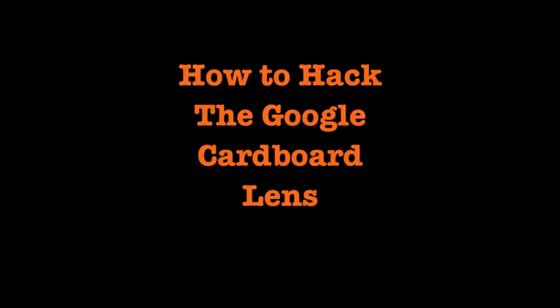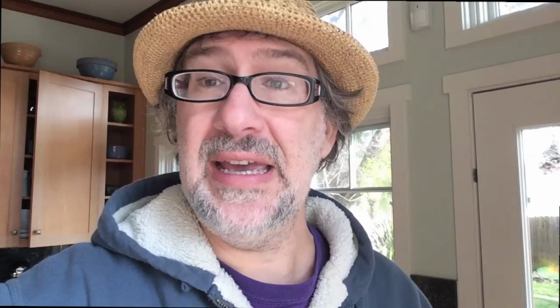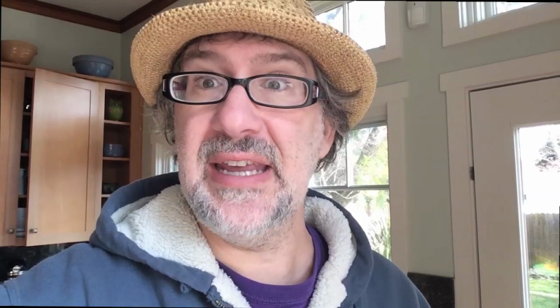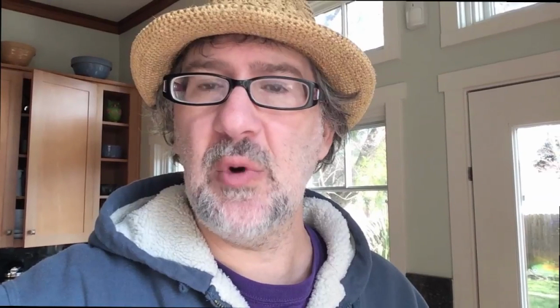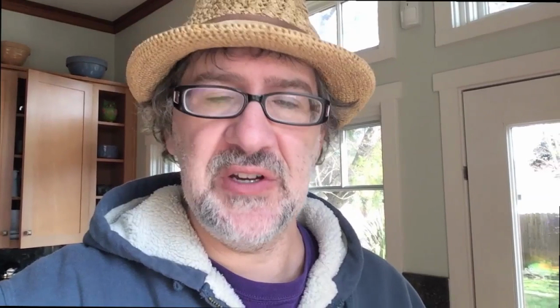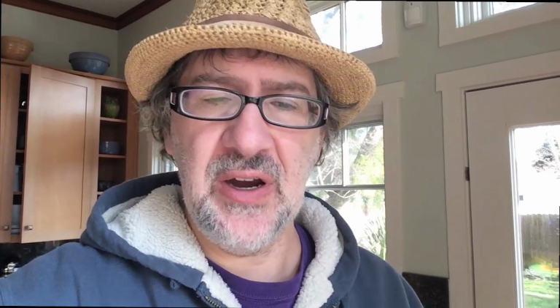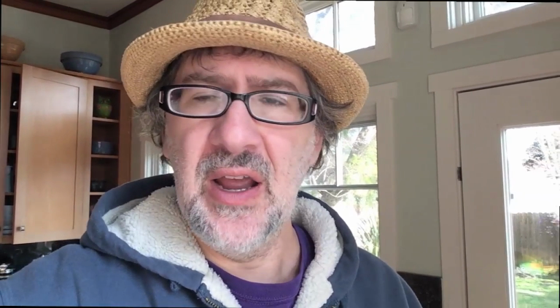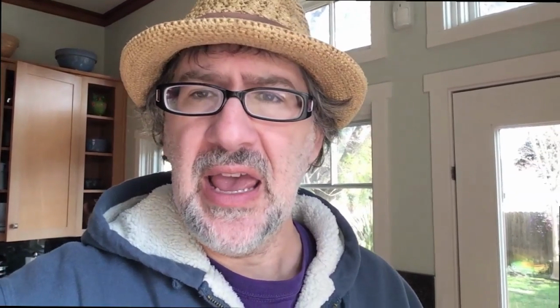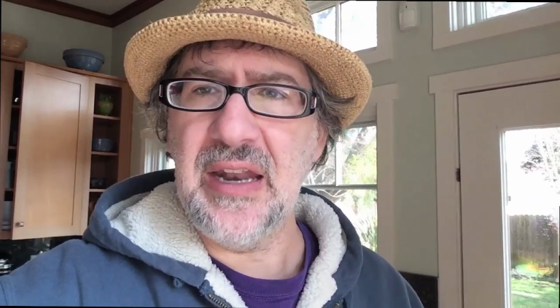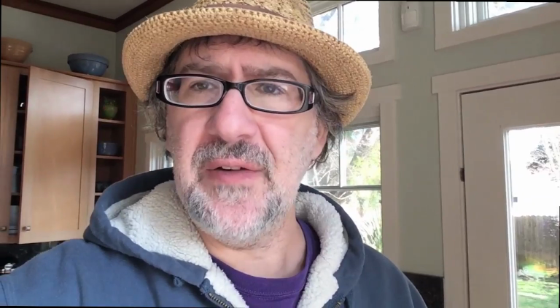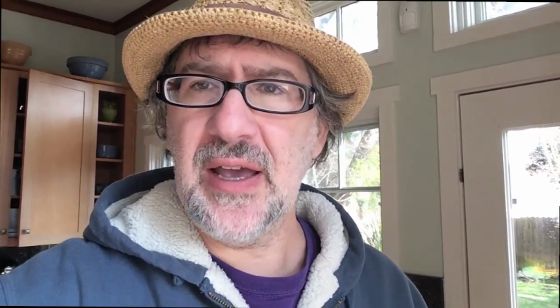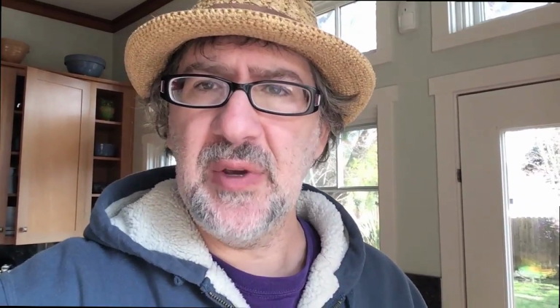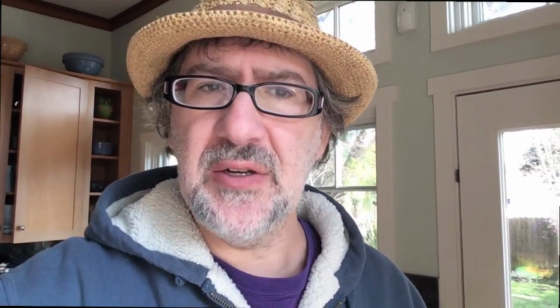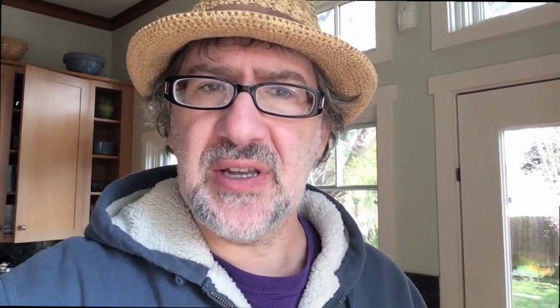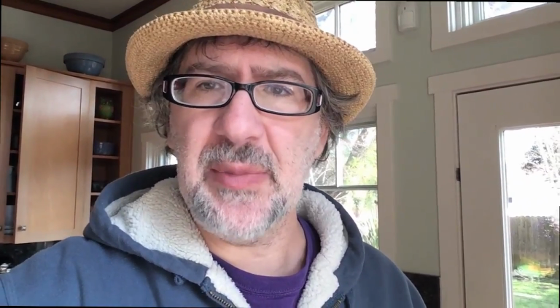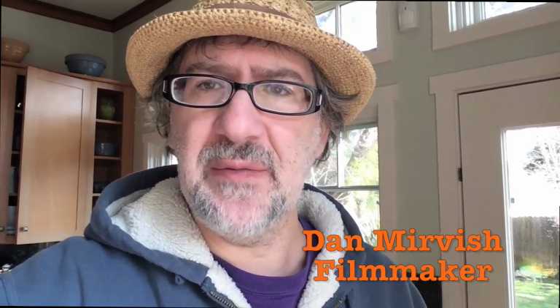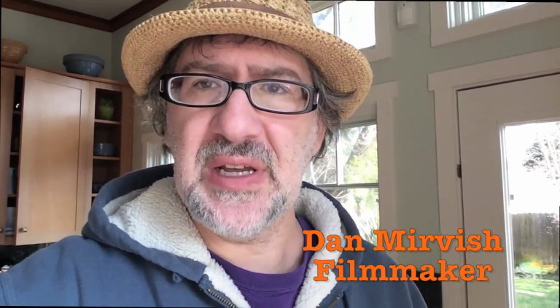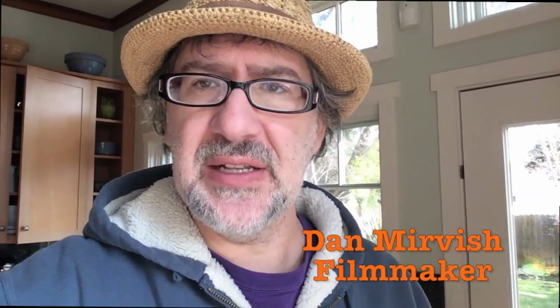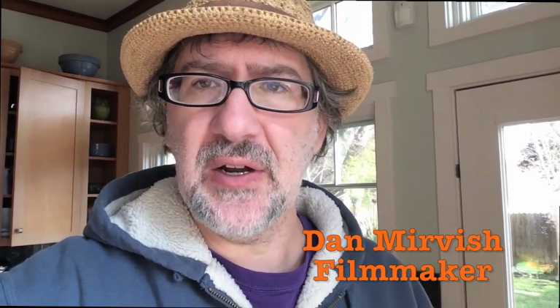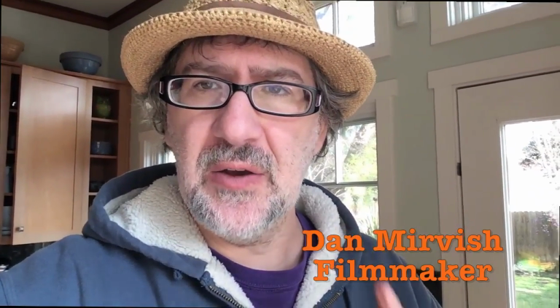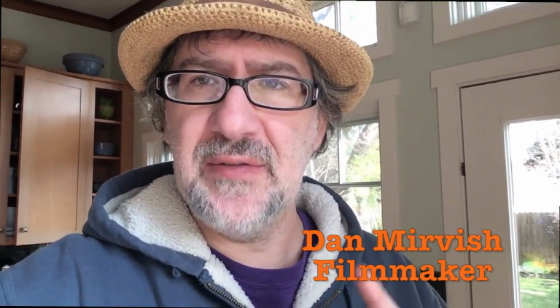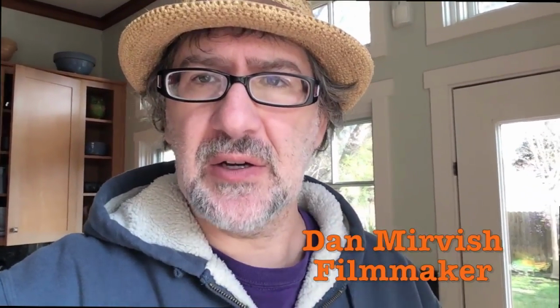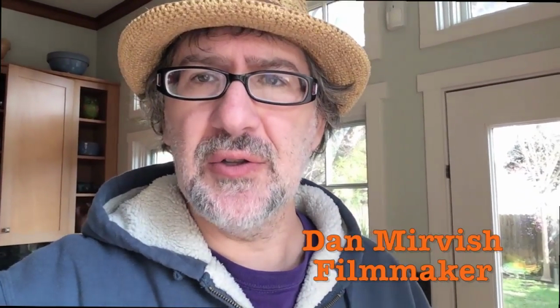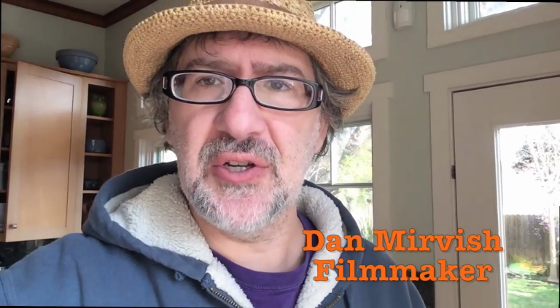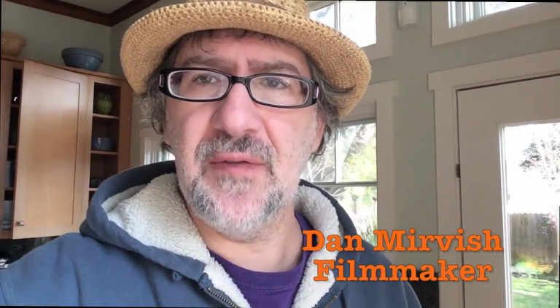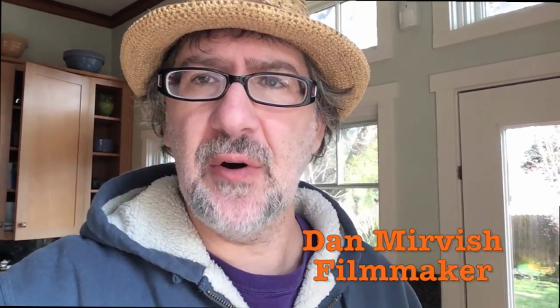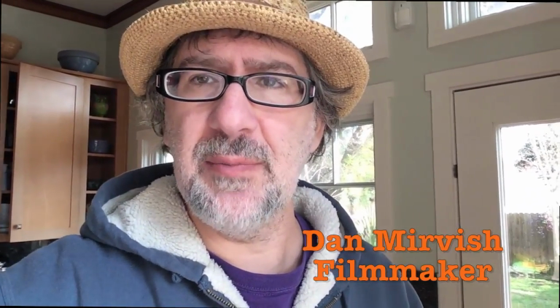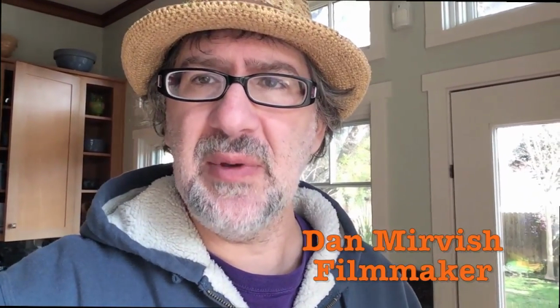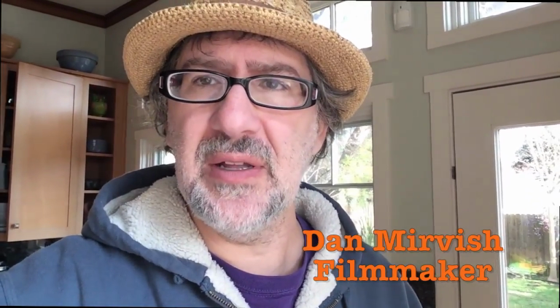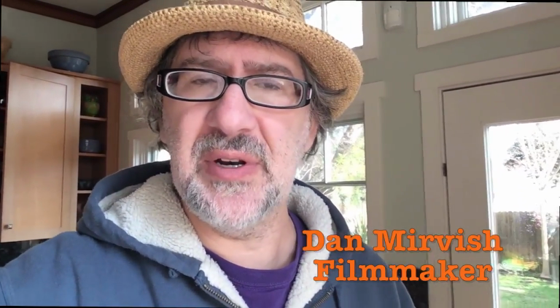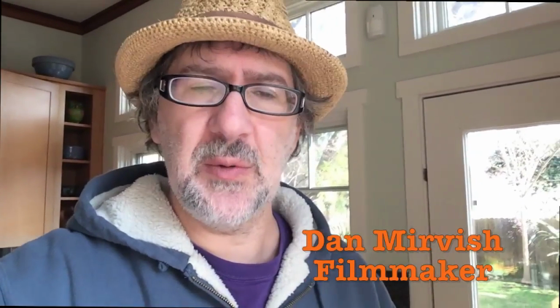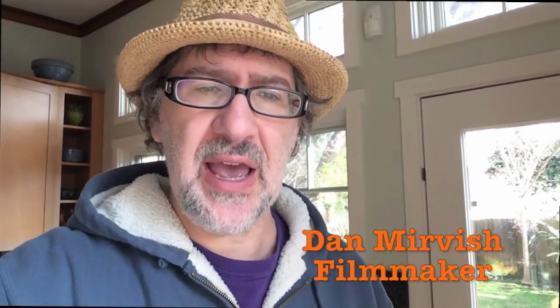Hey, Dan Mirvish here. And if you're like me and you just got back from Sundance and all you have is a cold to show for it and maybe a little bit of swag,